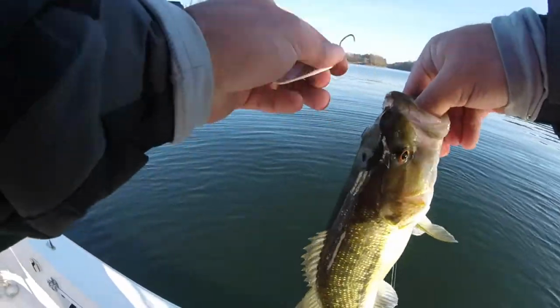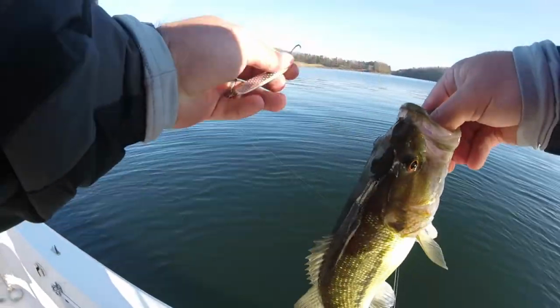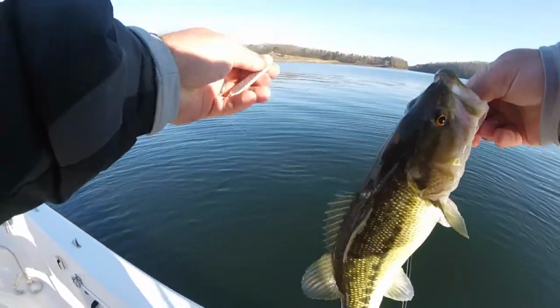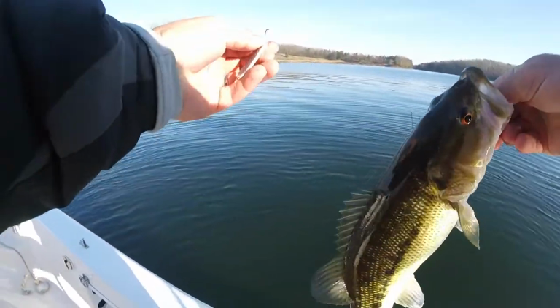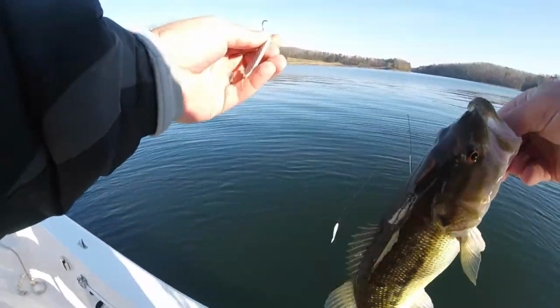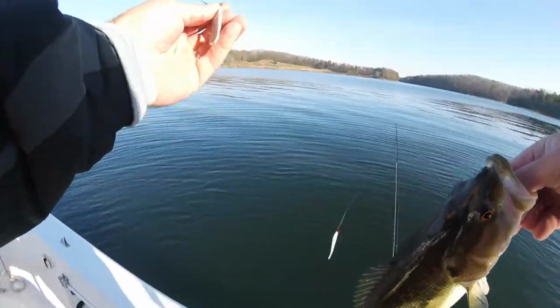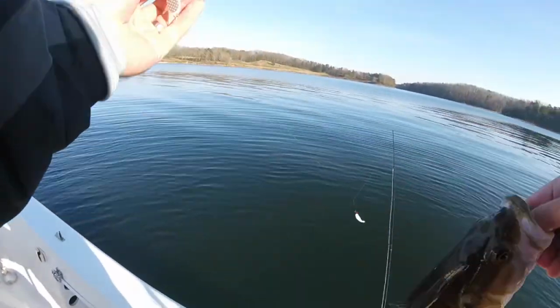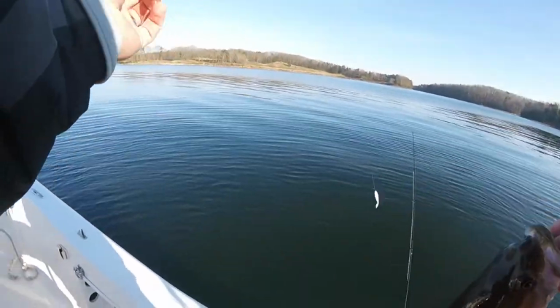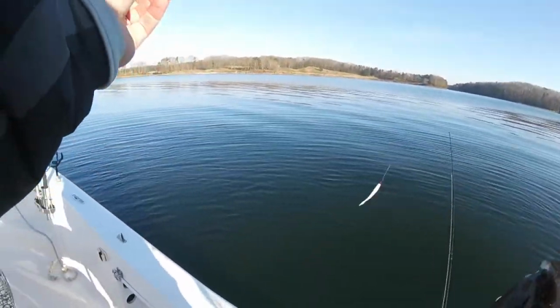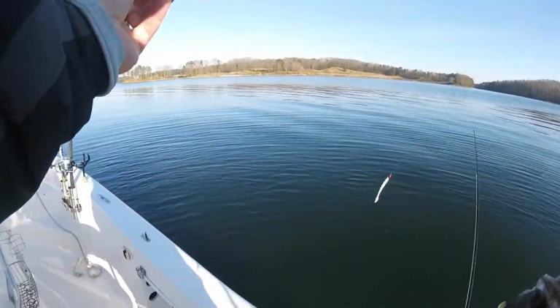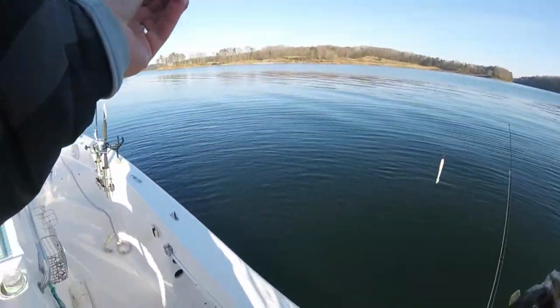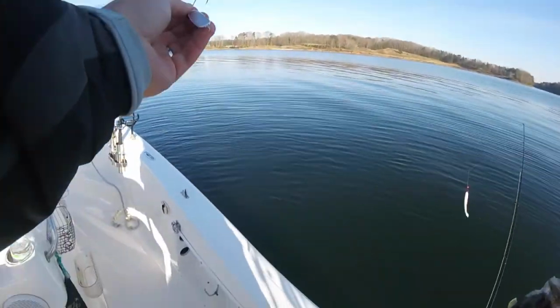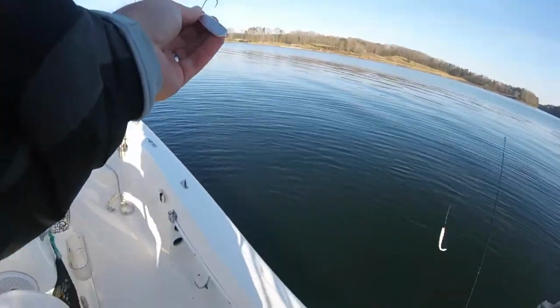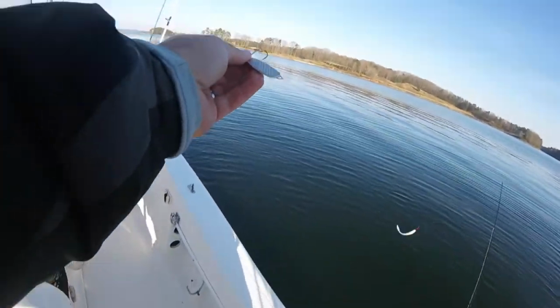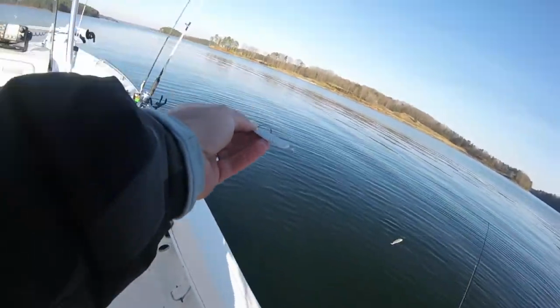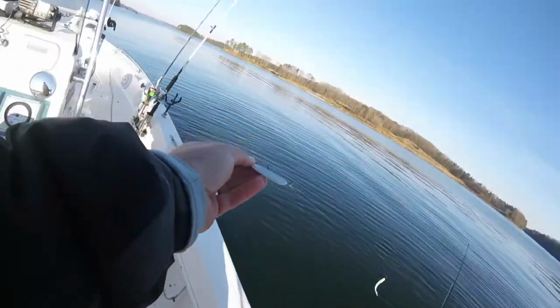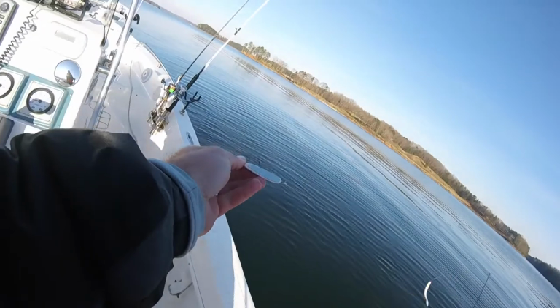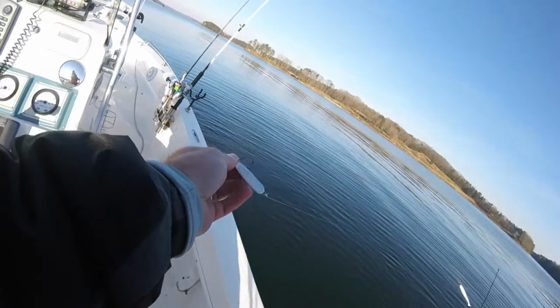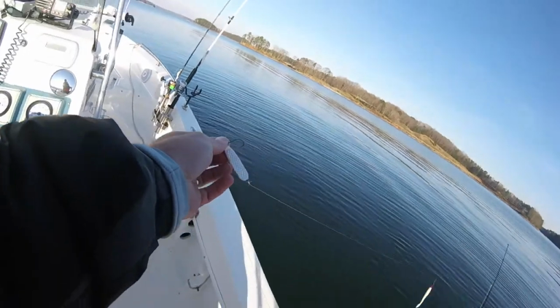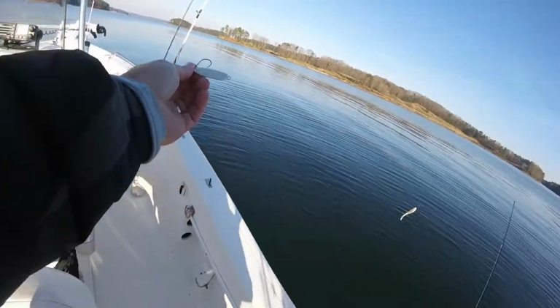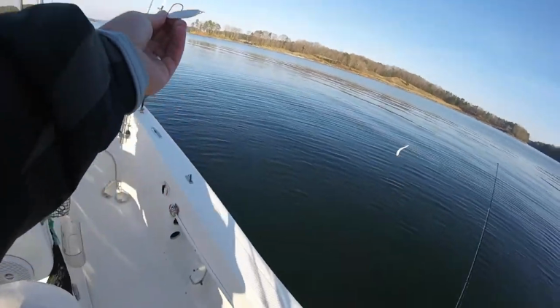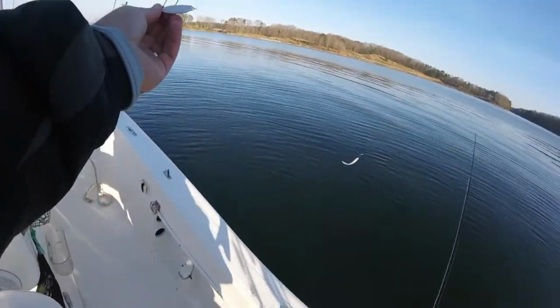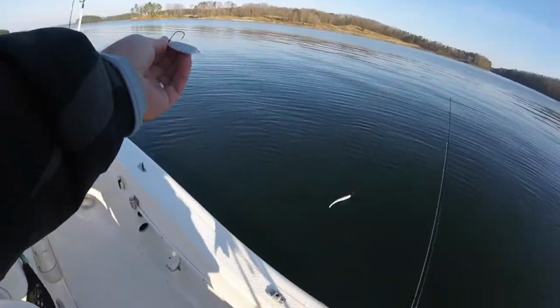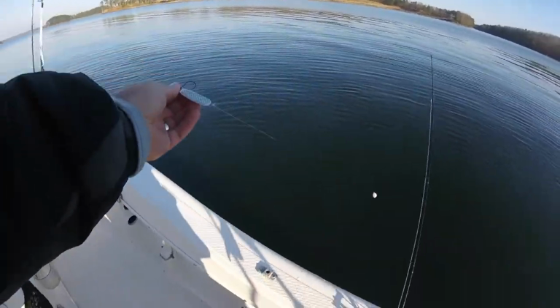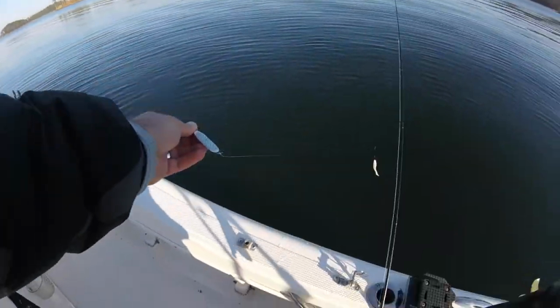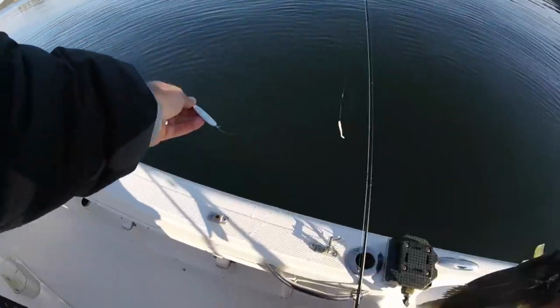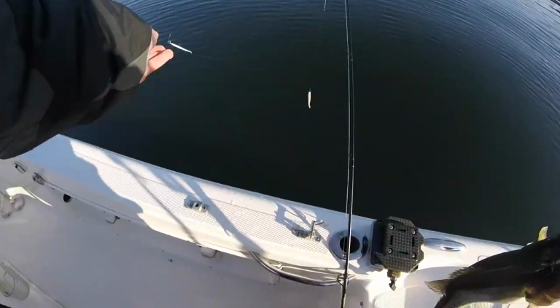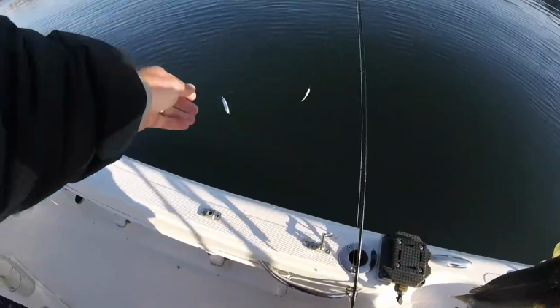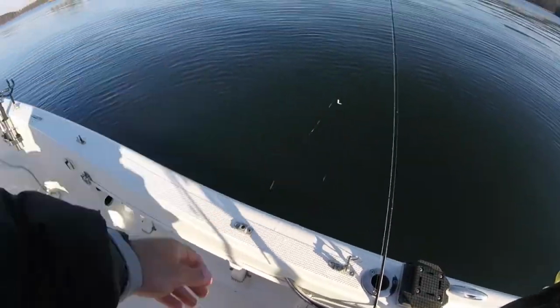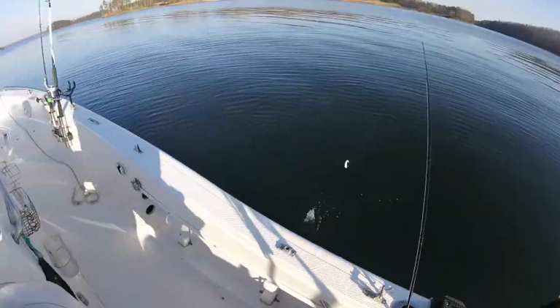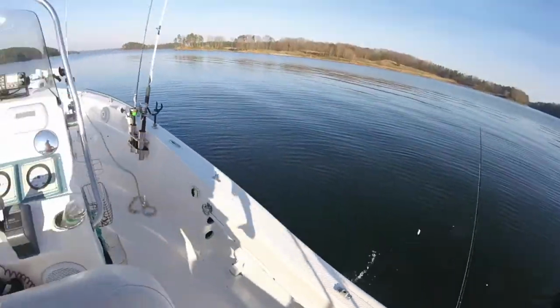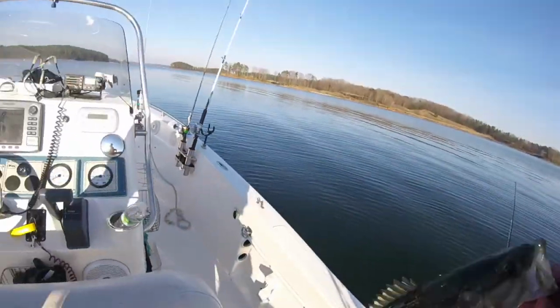I'm using basically a single octopus hook.